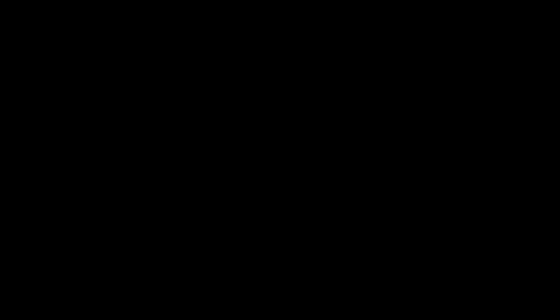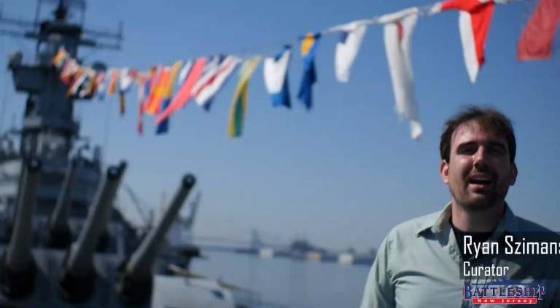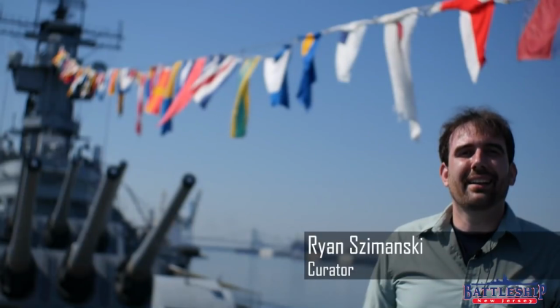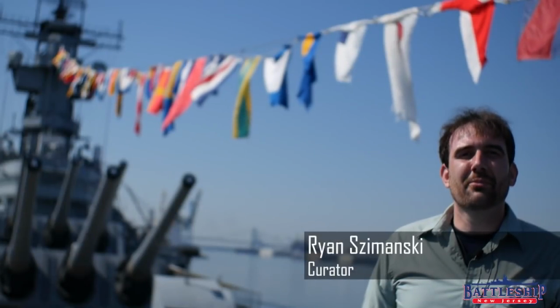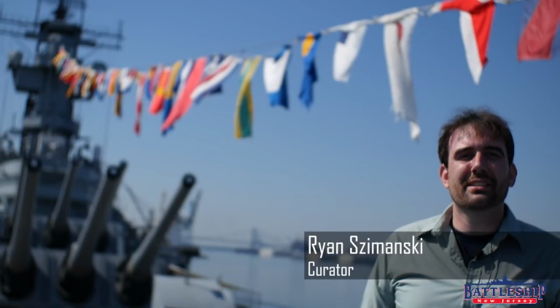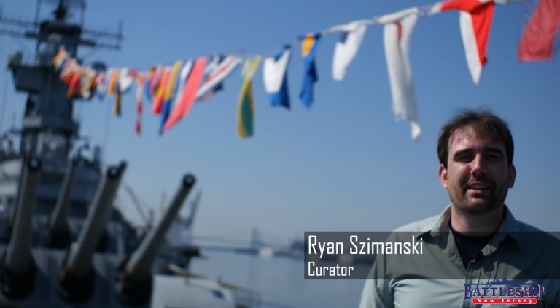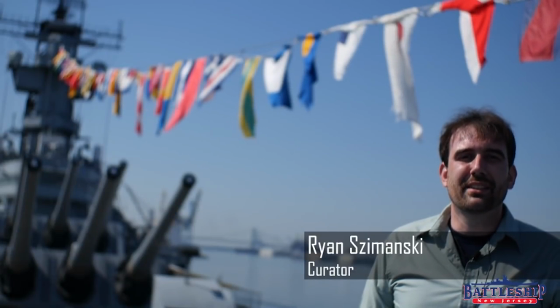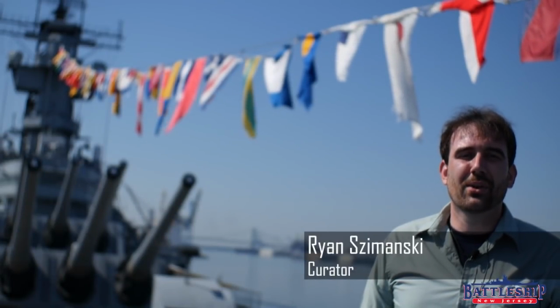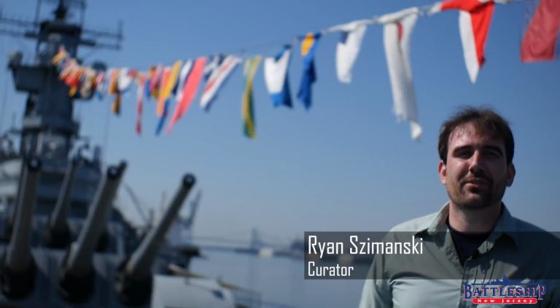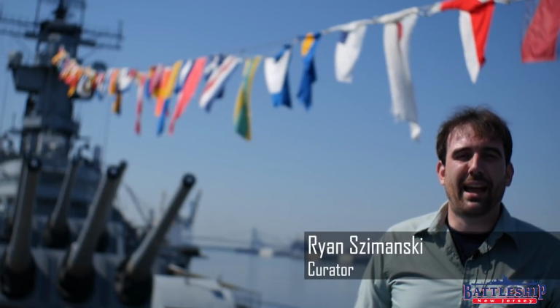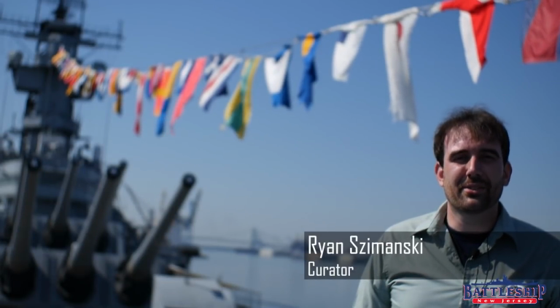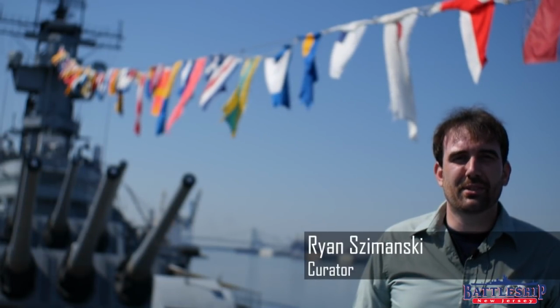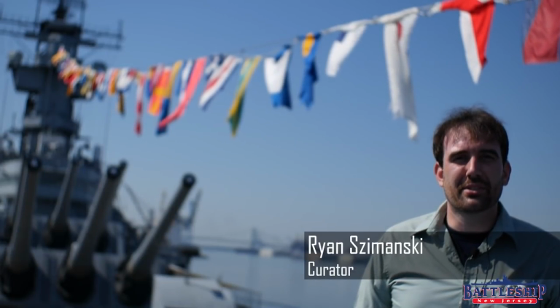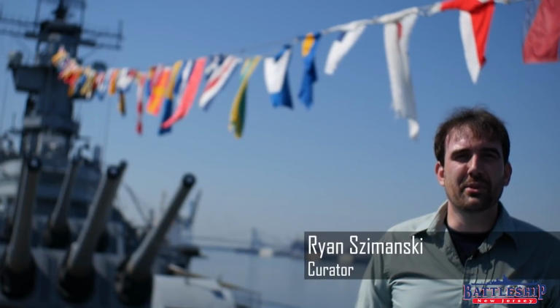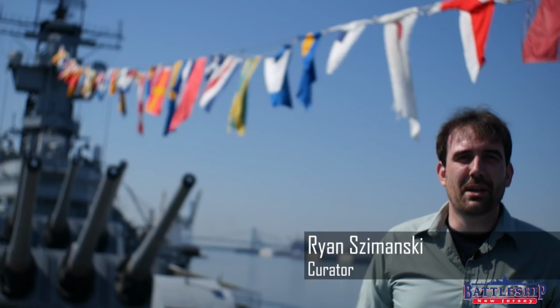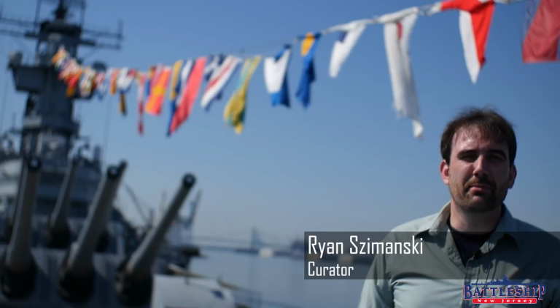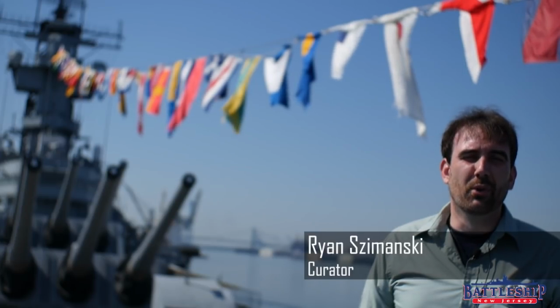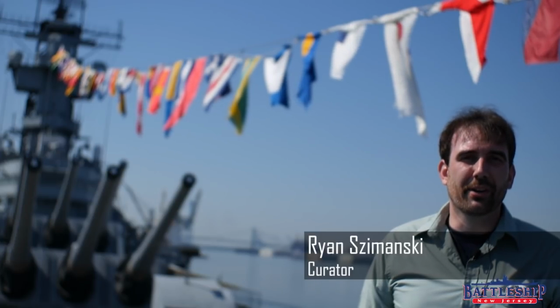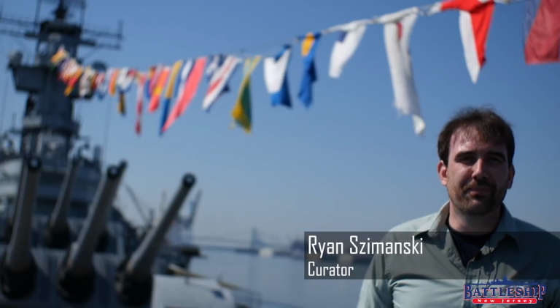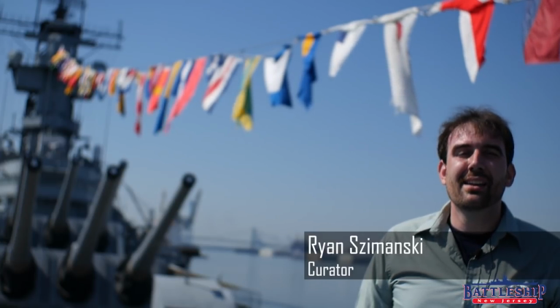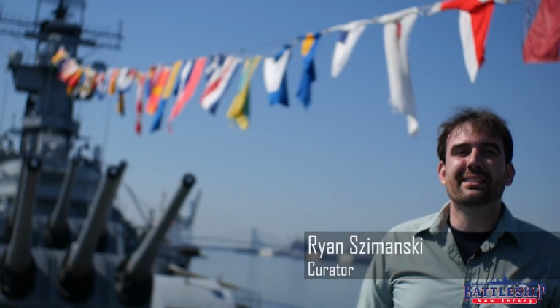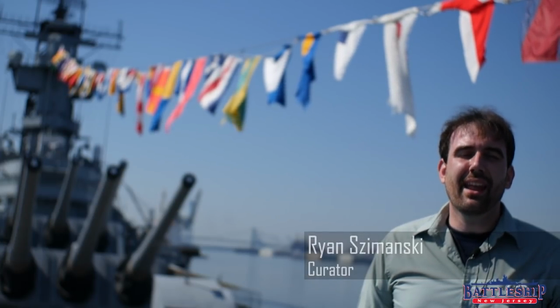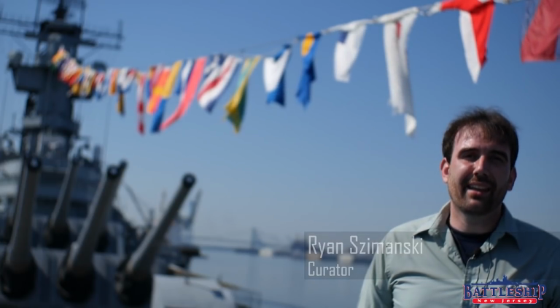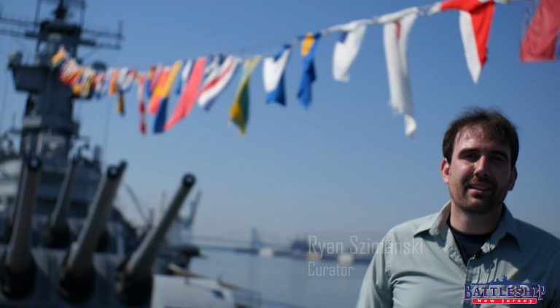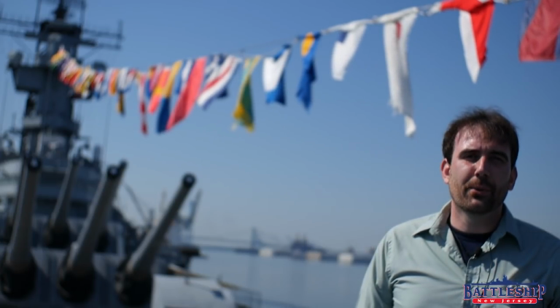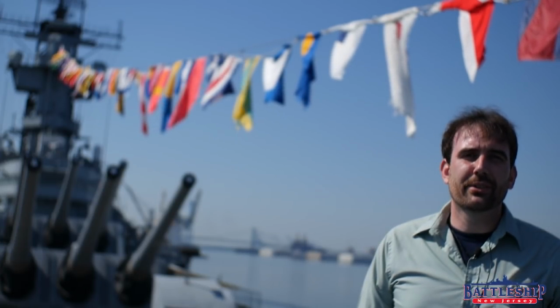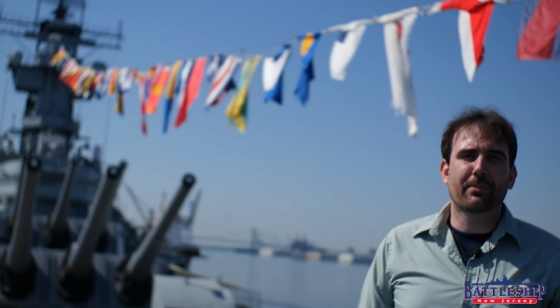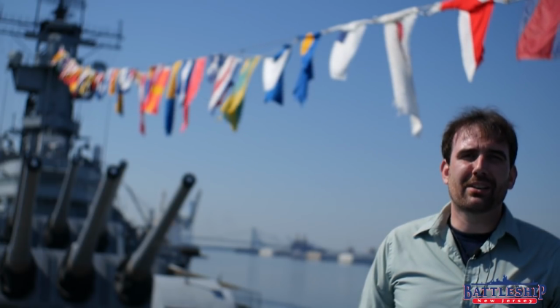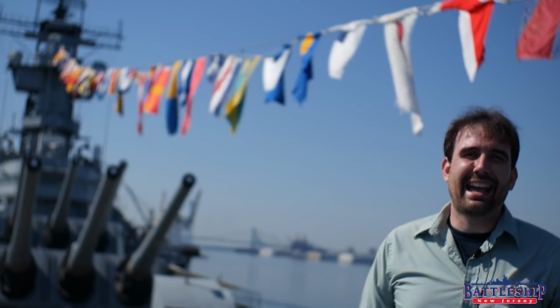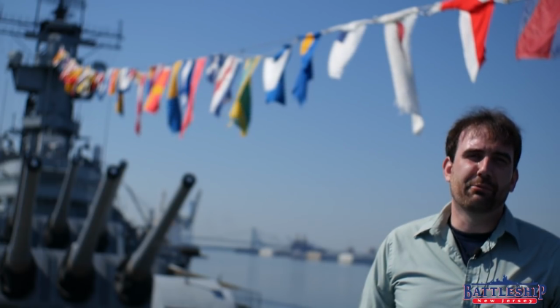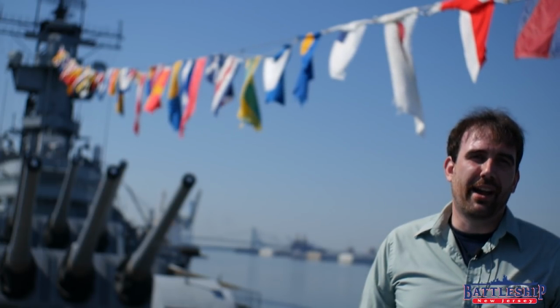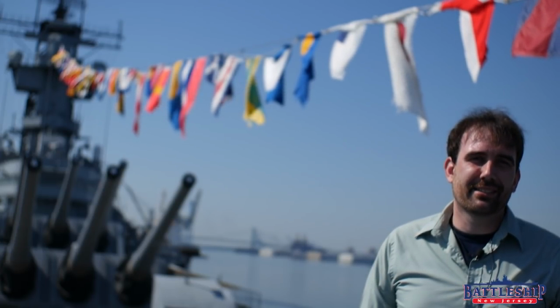Hi, I'm Ryan Szymanski, Curator for Battleship New Jersey Museum and Memorial. Today, we're going to talk about glad rags.